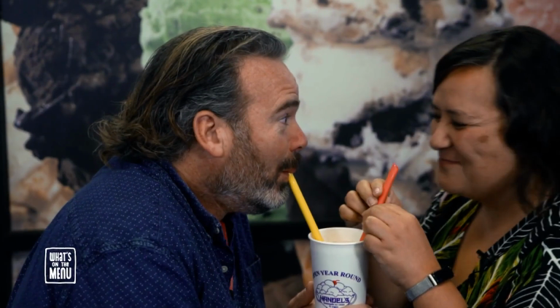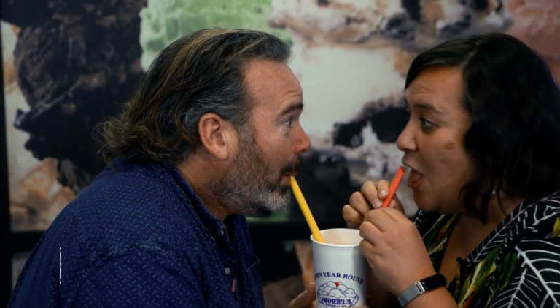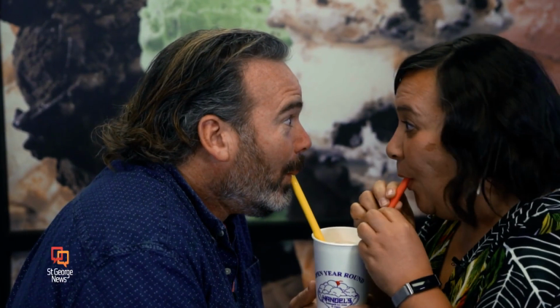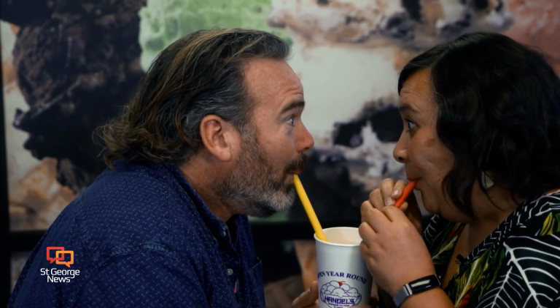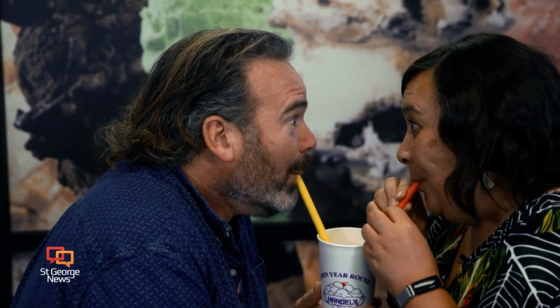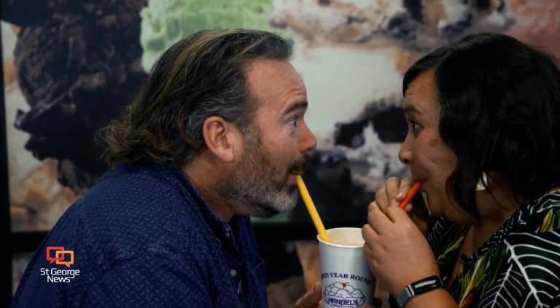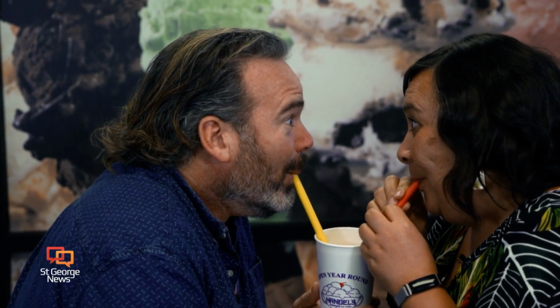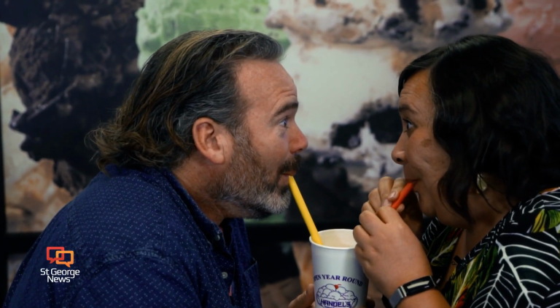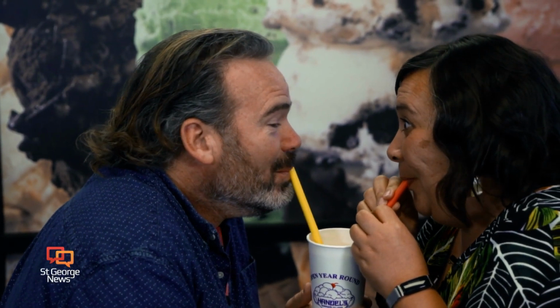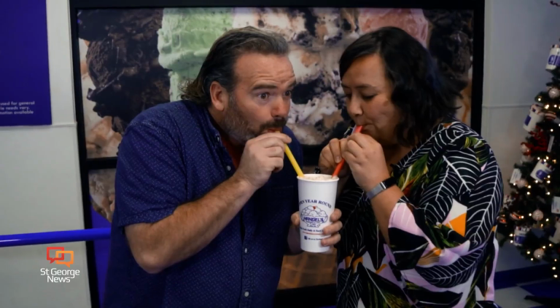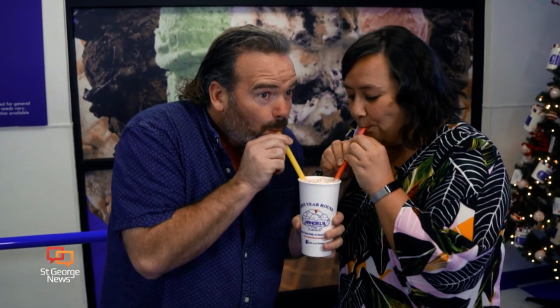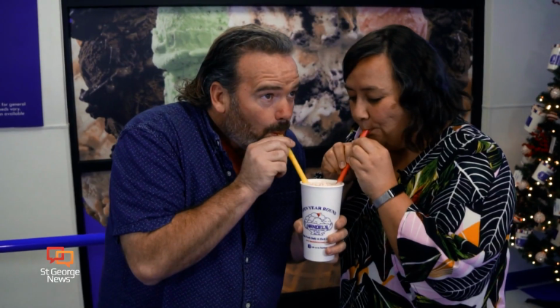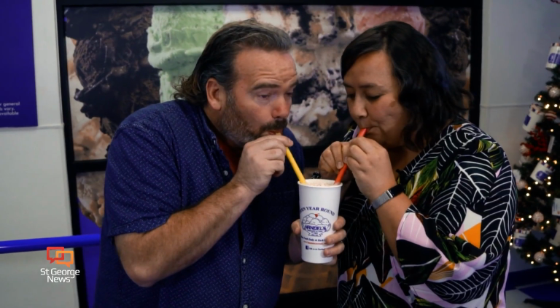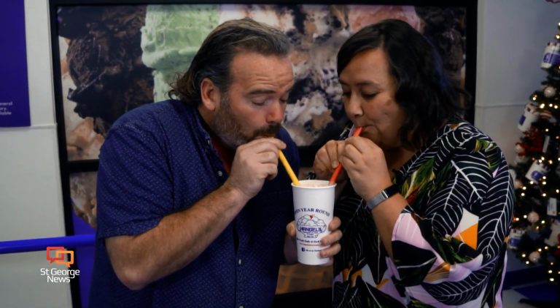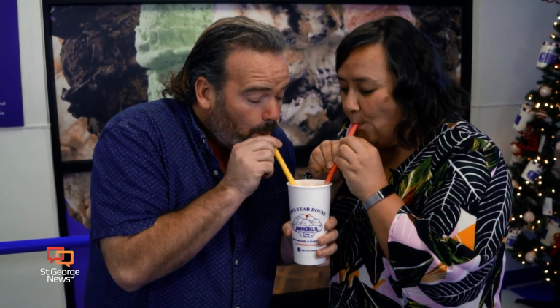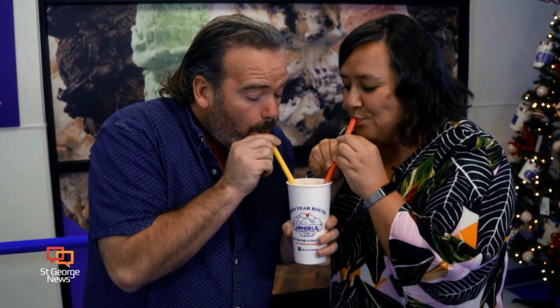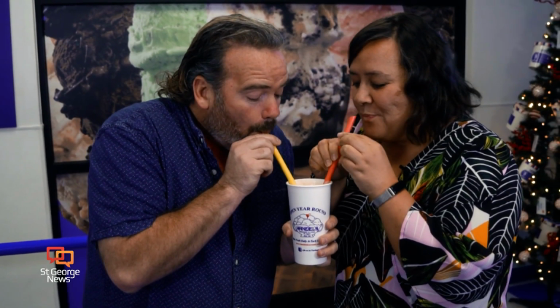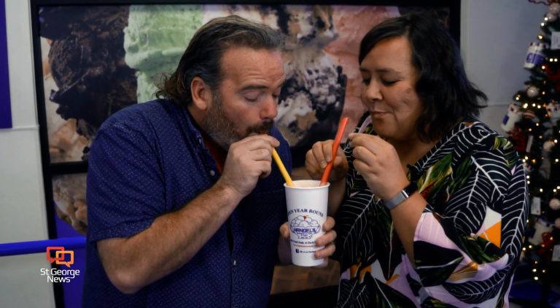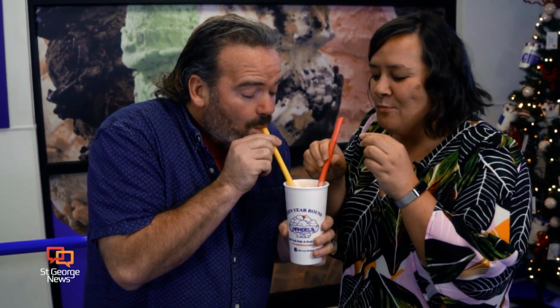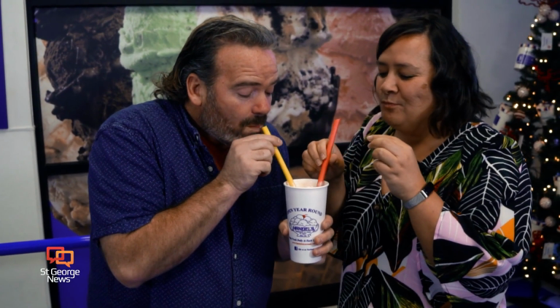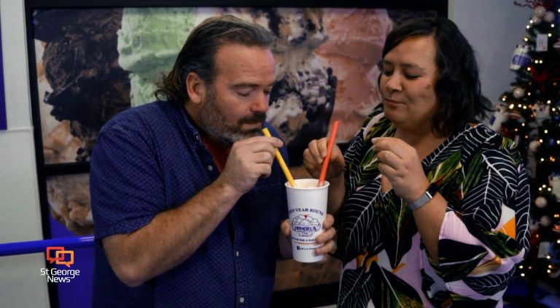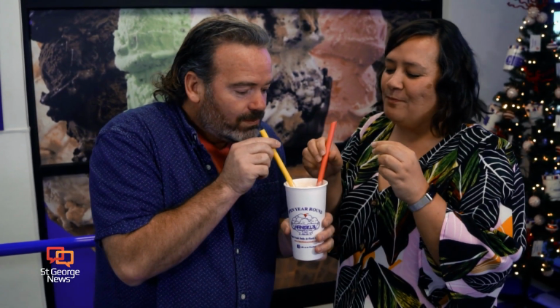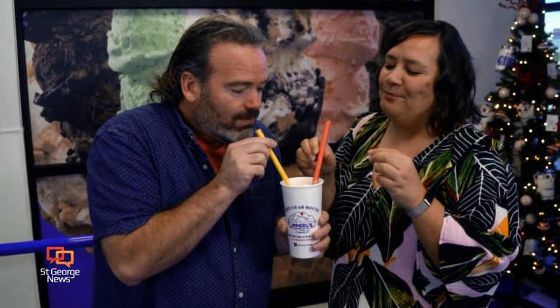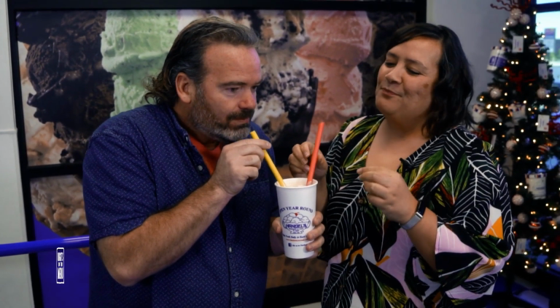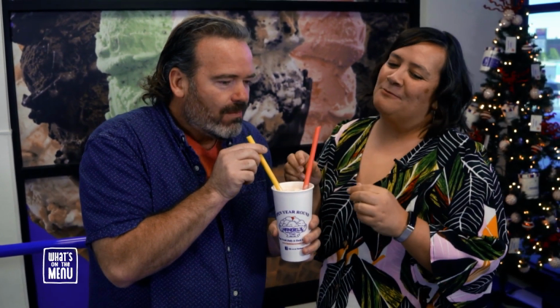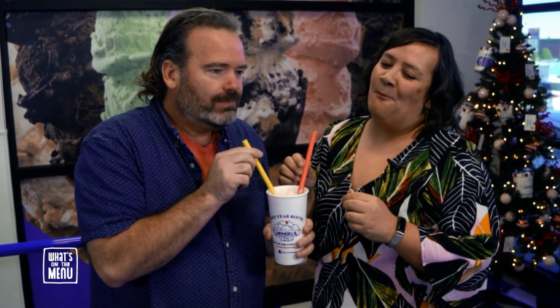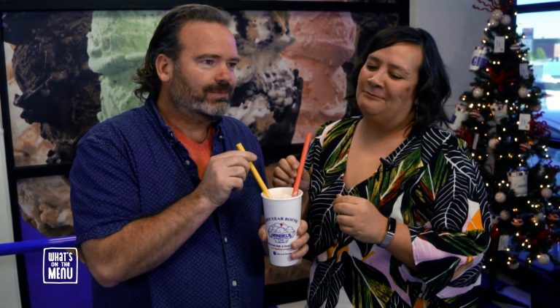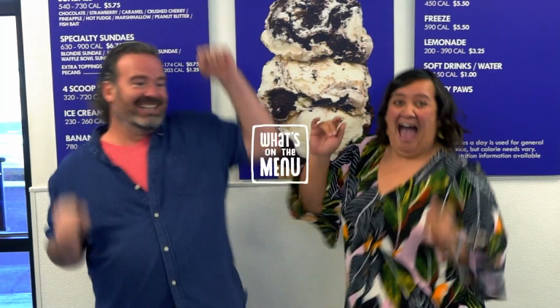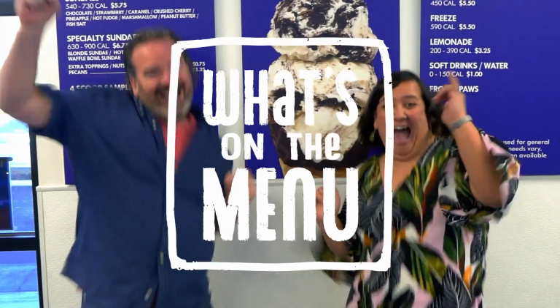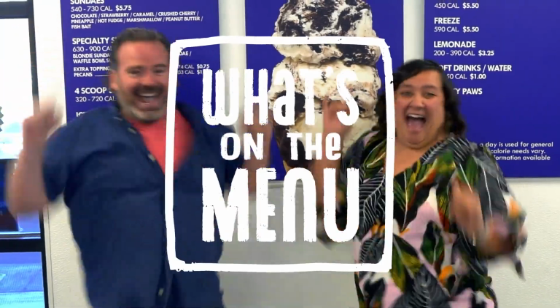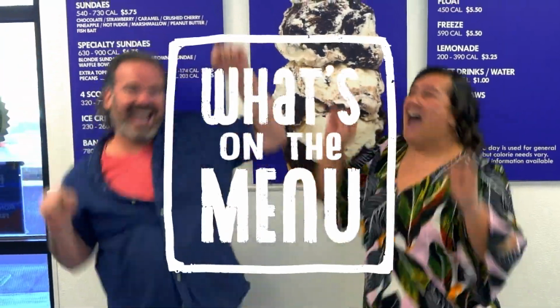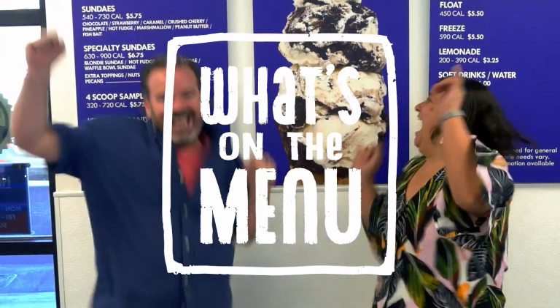Susie was an incredible guest, and we had a blast. When I think of the holiday season, I think Handel's Homemade Ice Cream. Handel's.